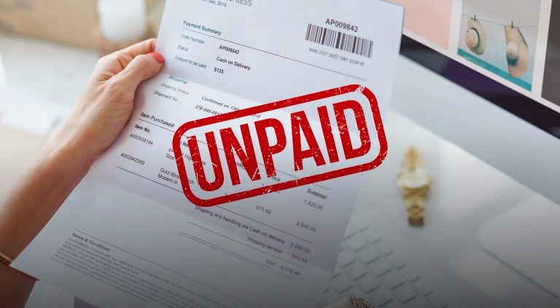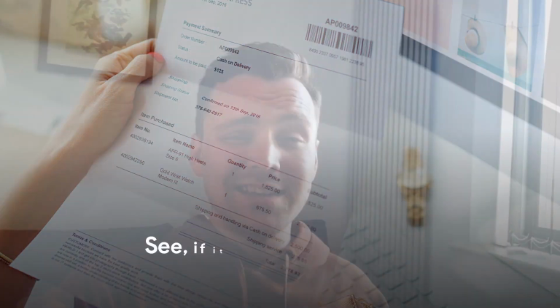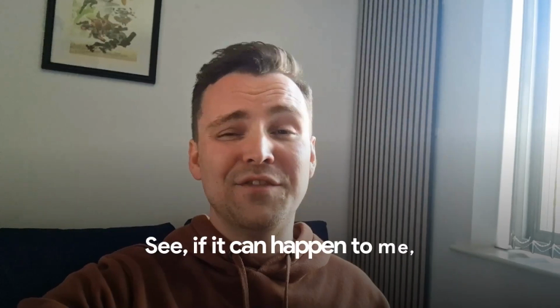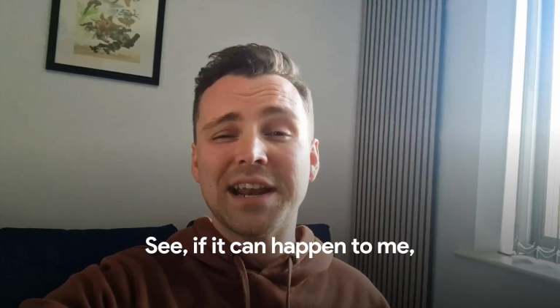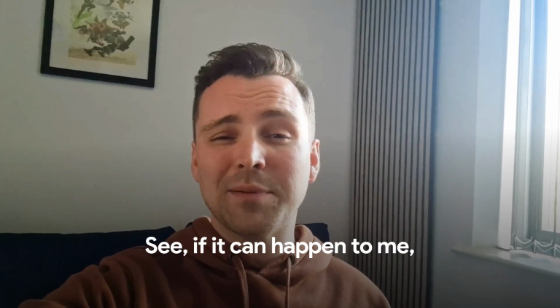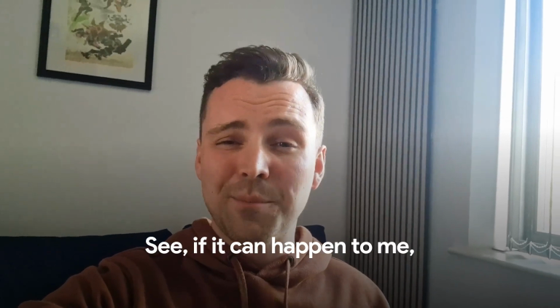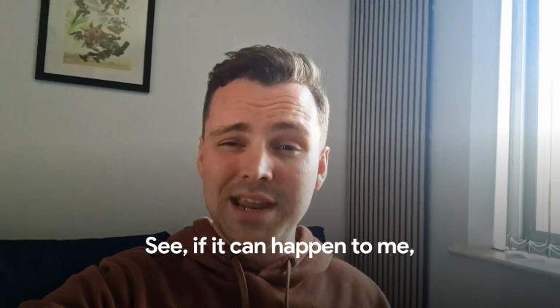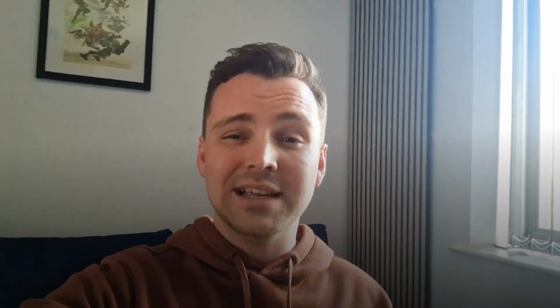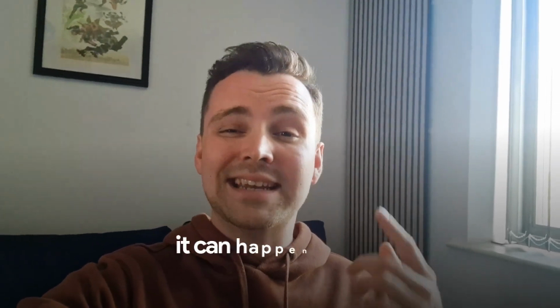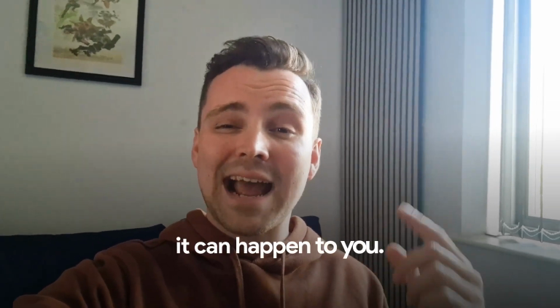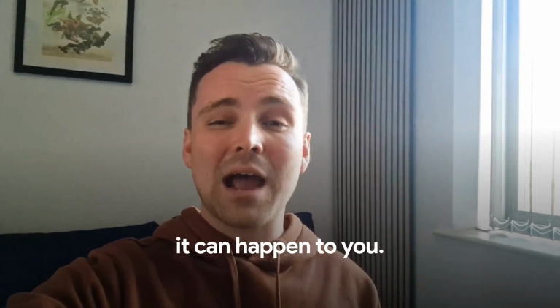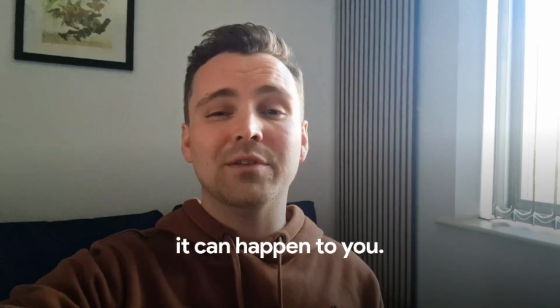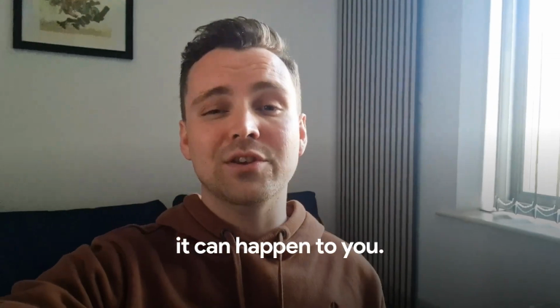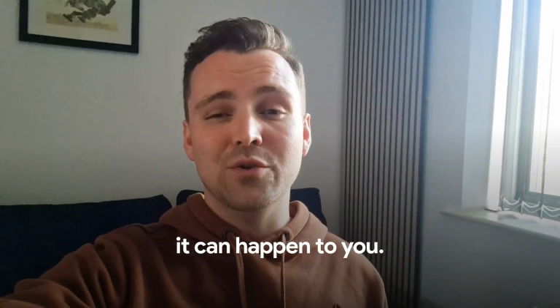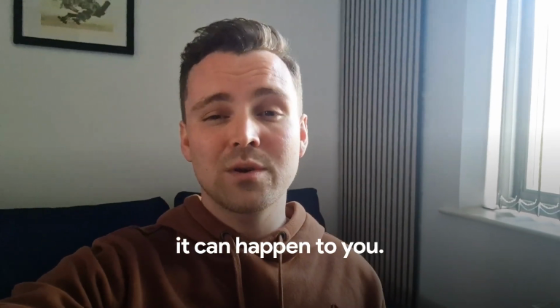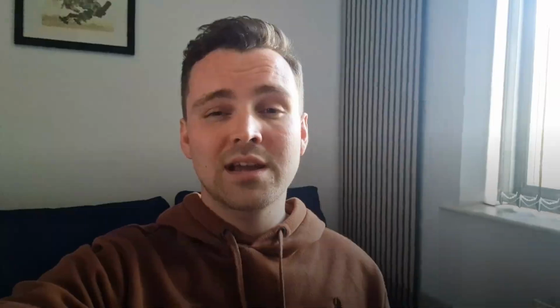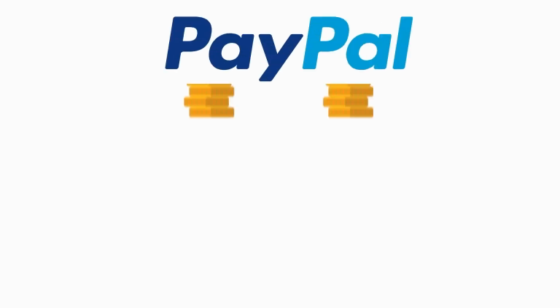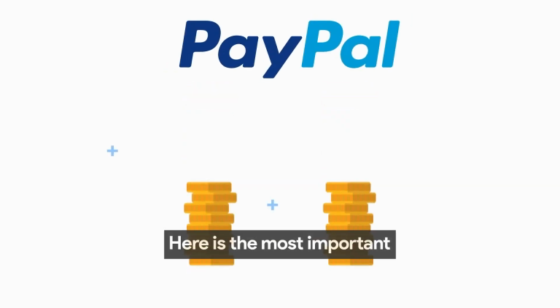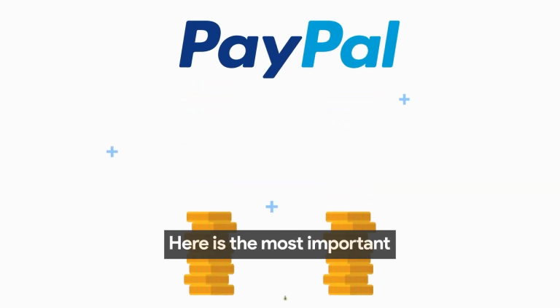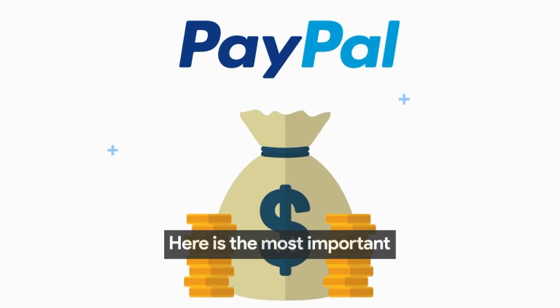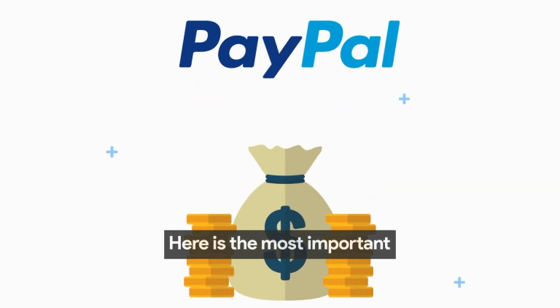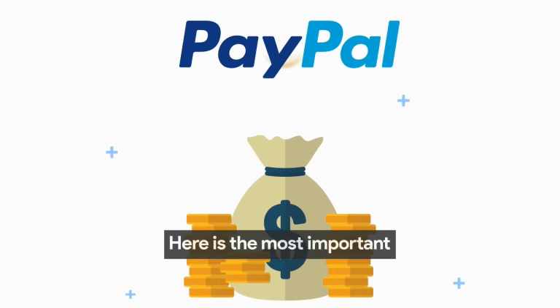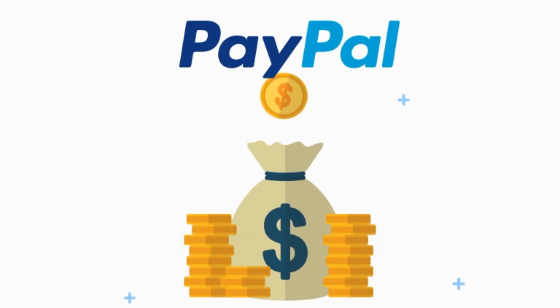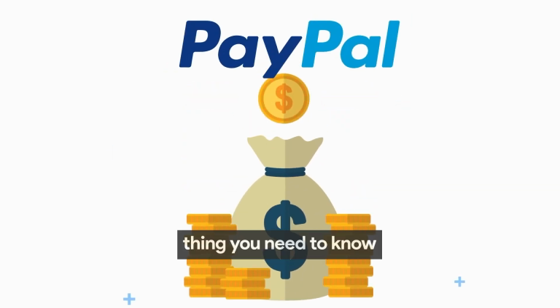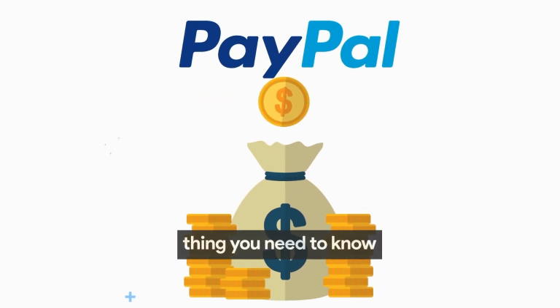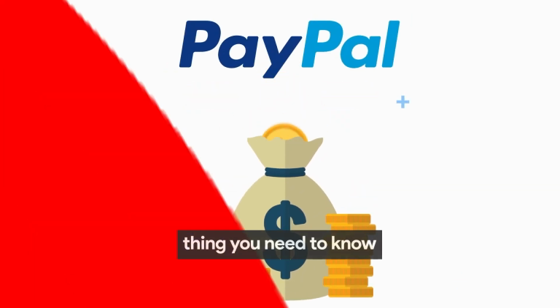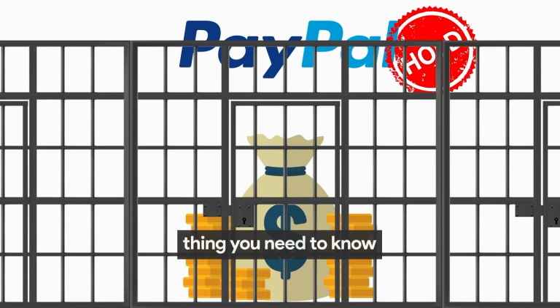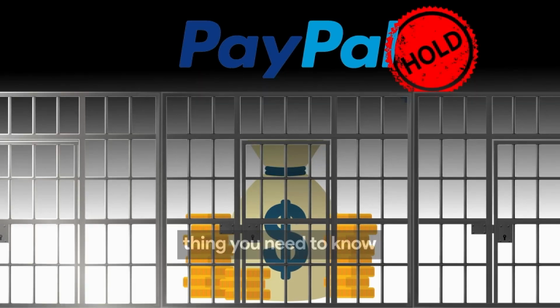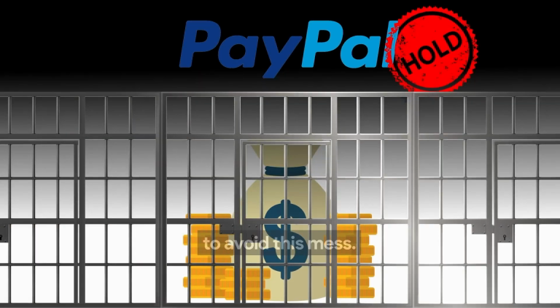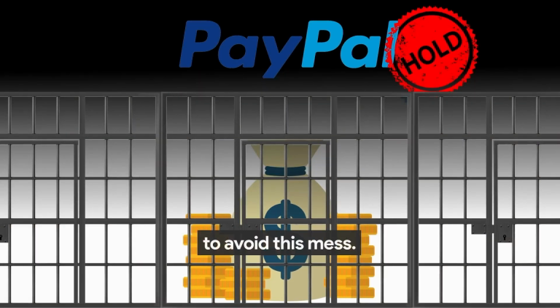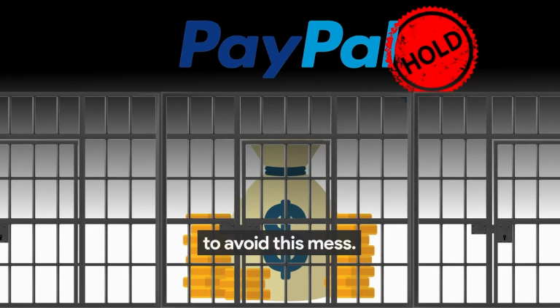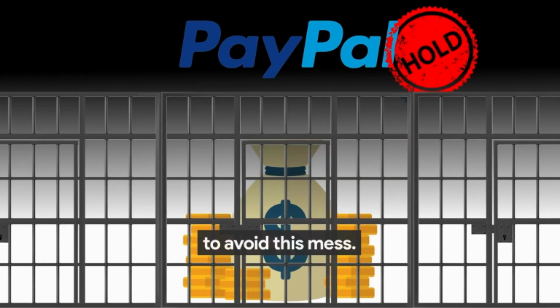See, if it can happen to me, it can happen to you. Here is the most important thing that you need to know to avoid this mess.